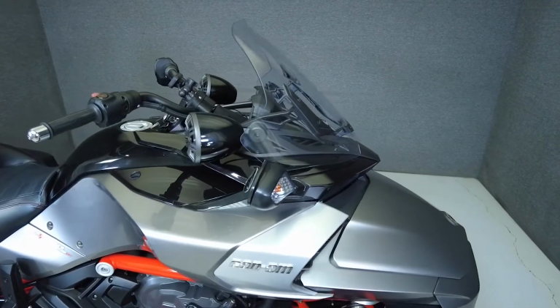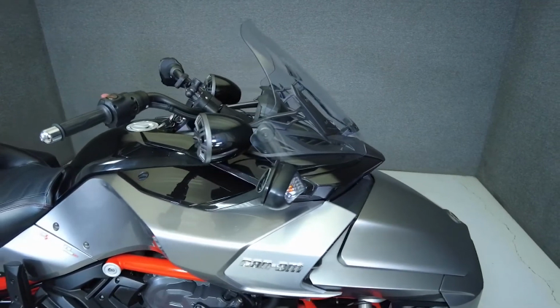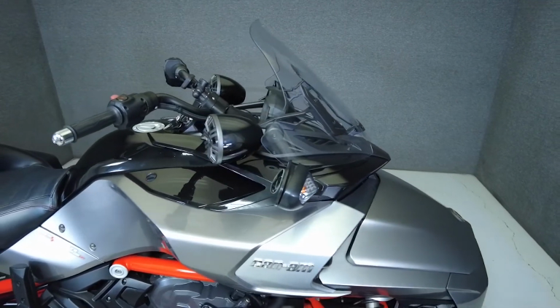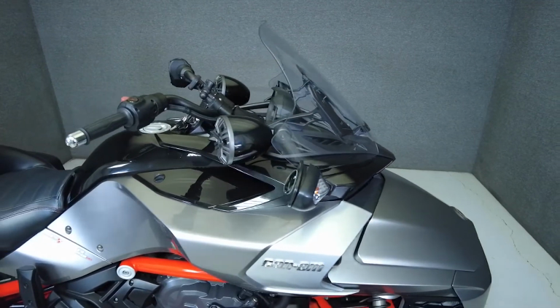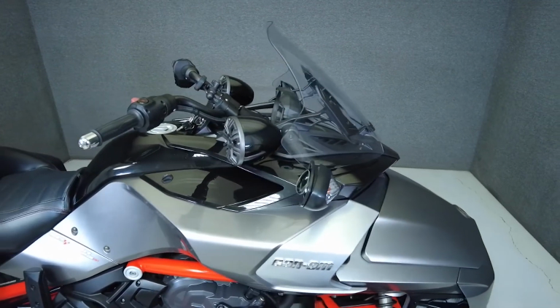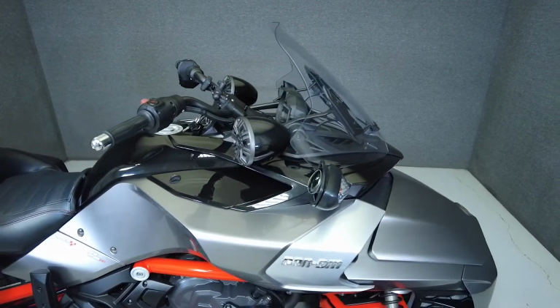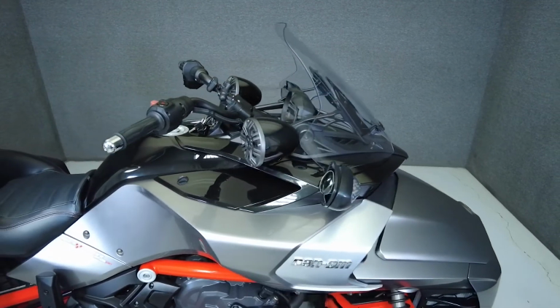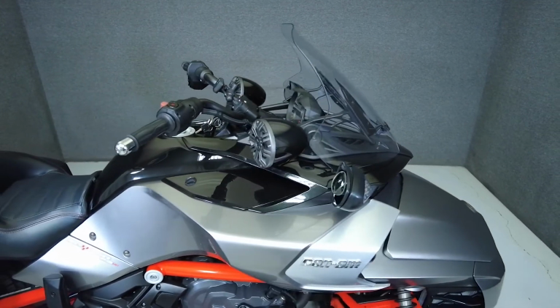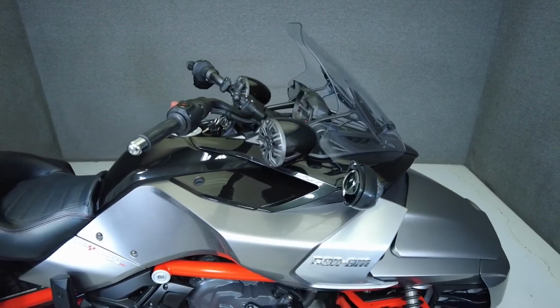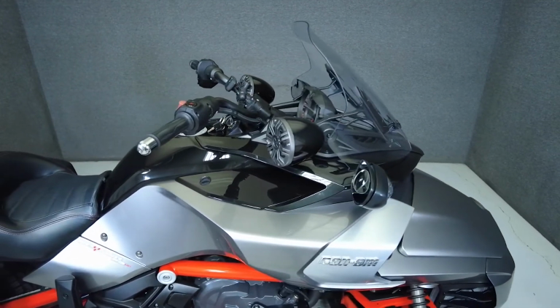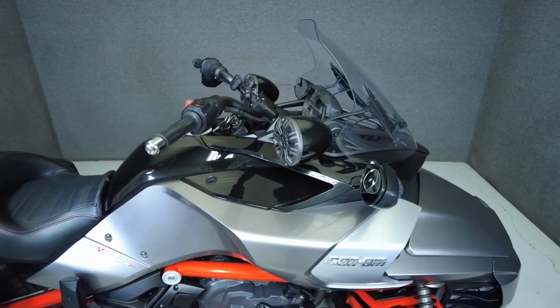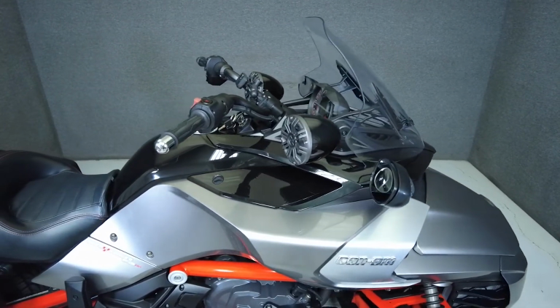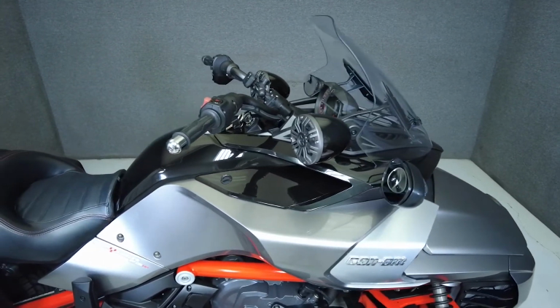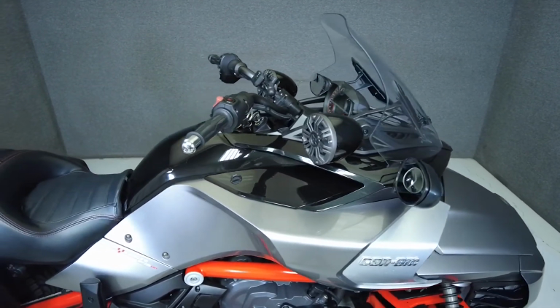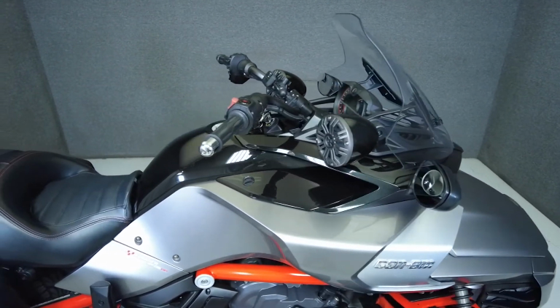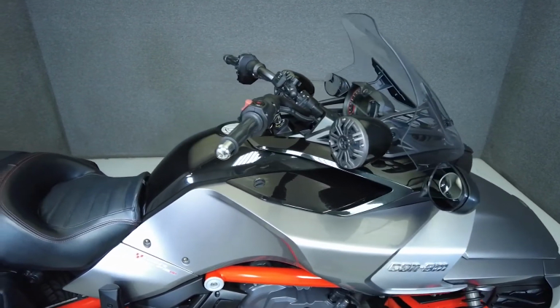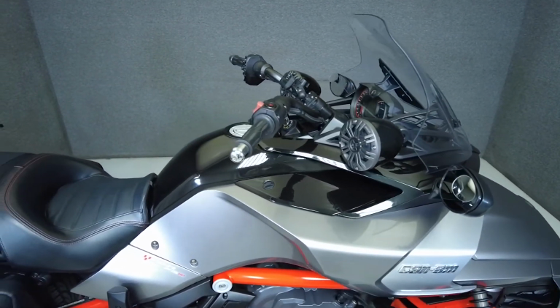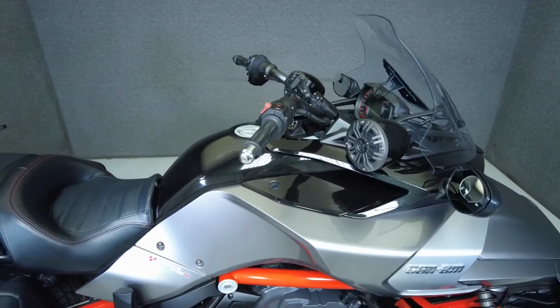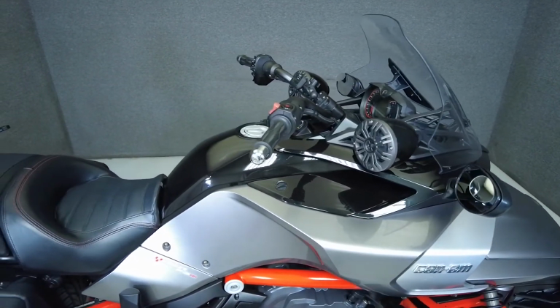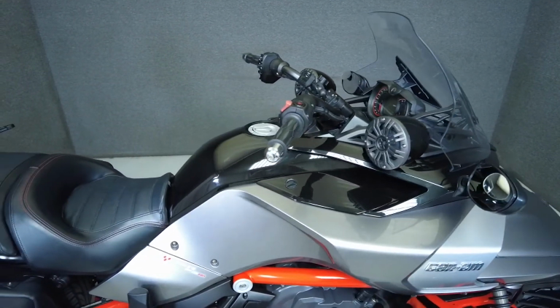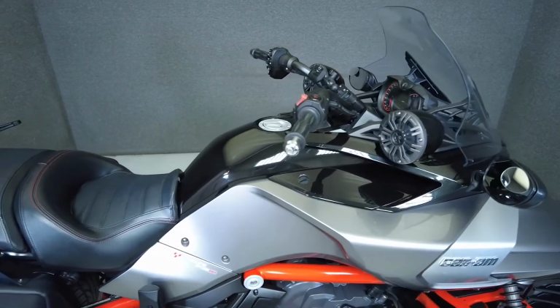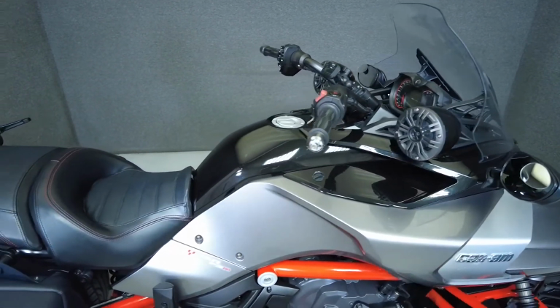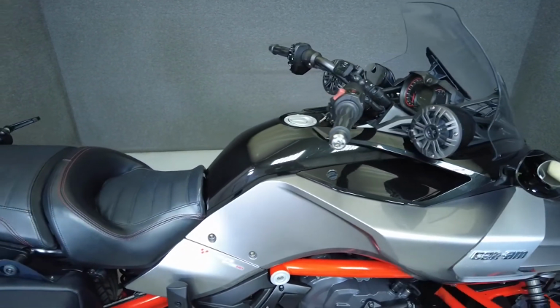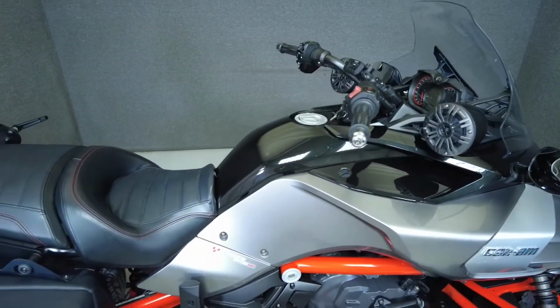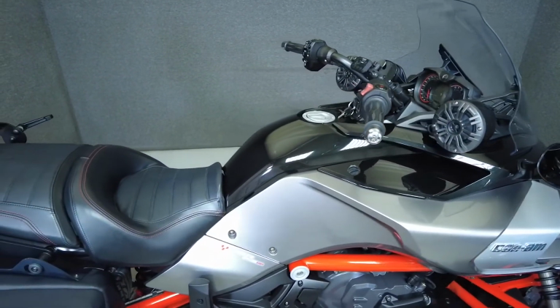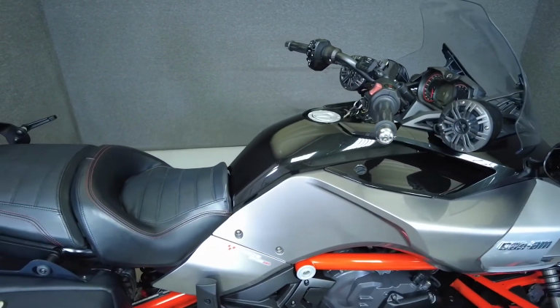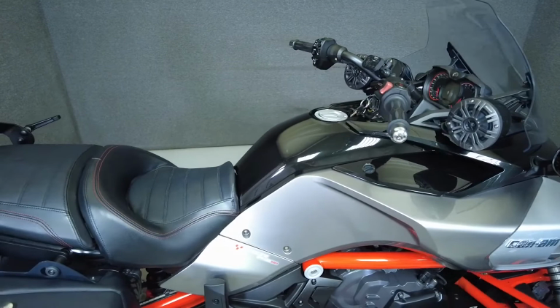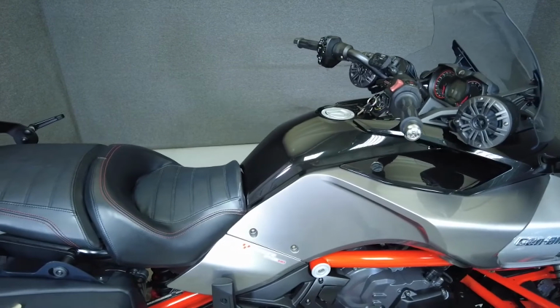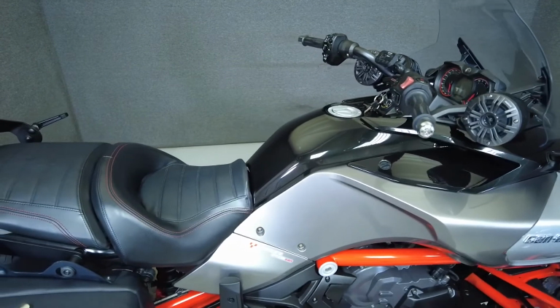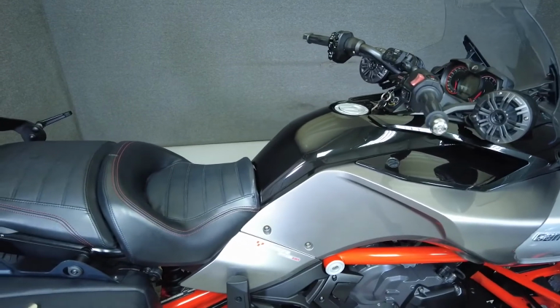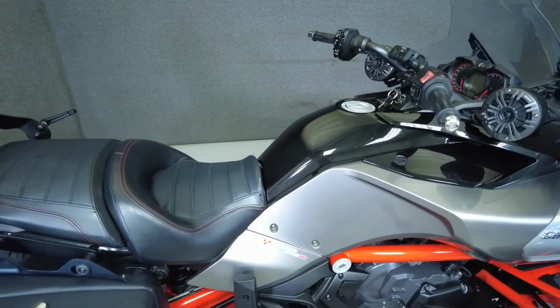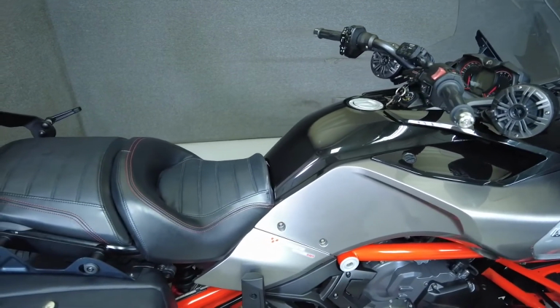It's been upgraded with a passenger backrest, saddlebags, Kenwood auxiliary audio connector, and upgraded speakers.